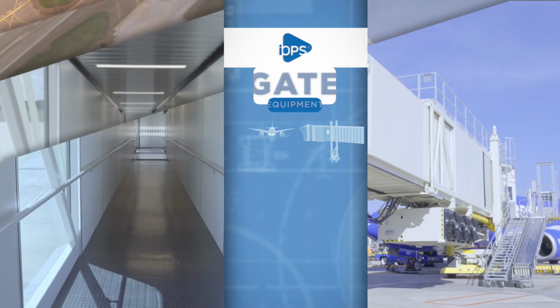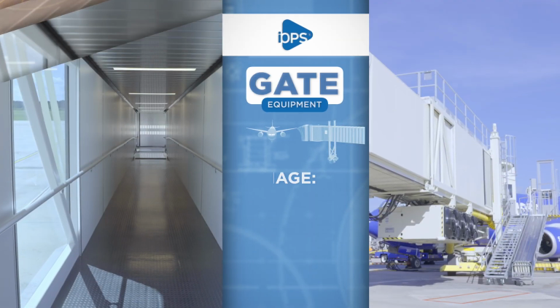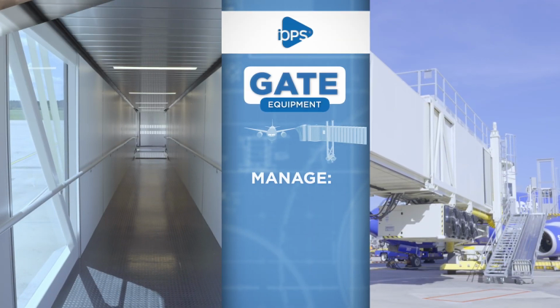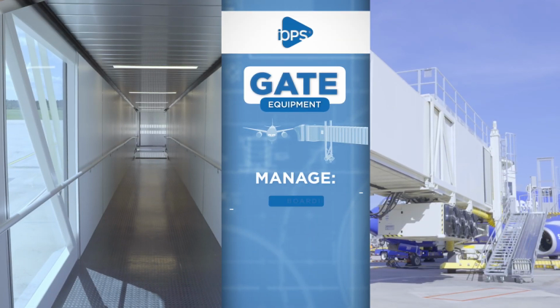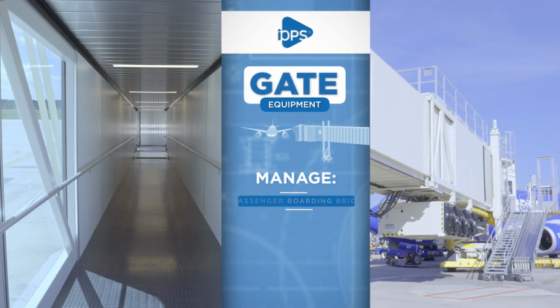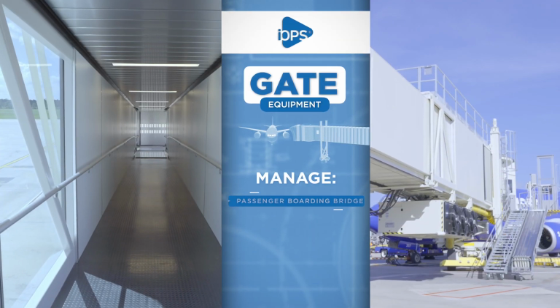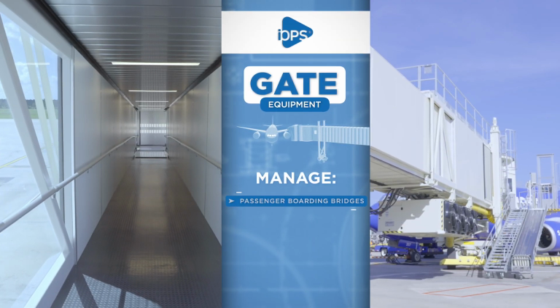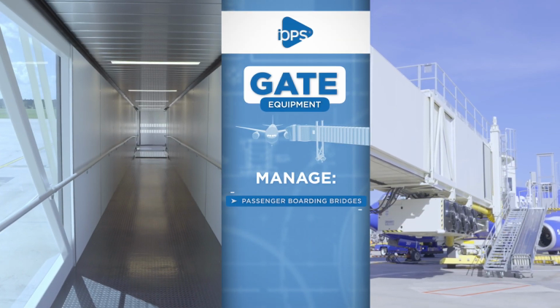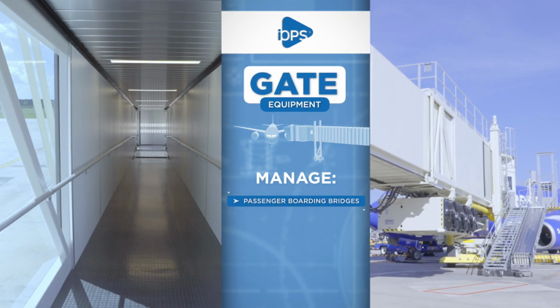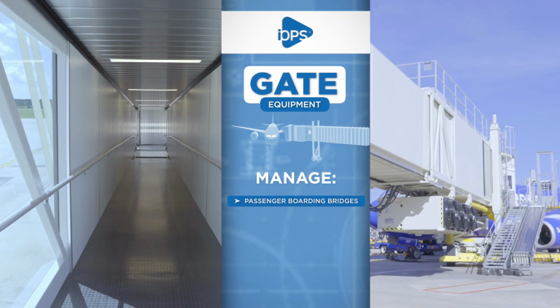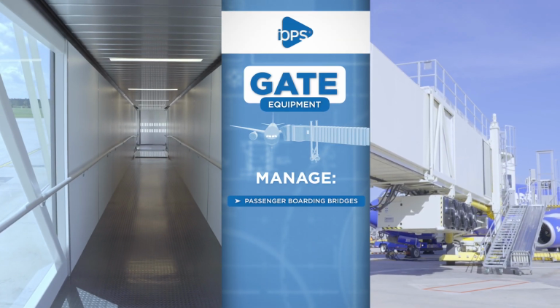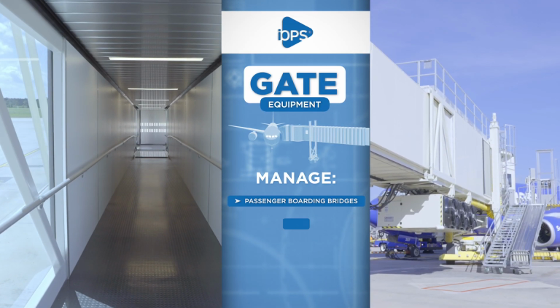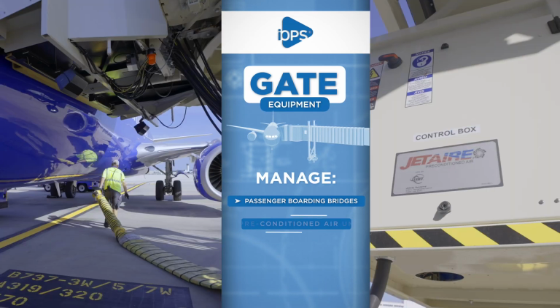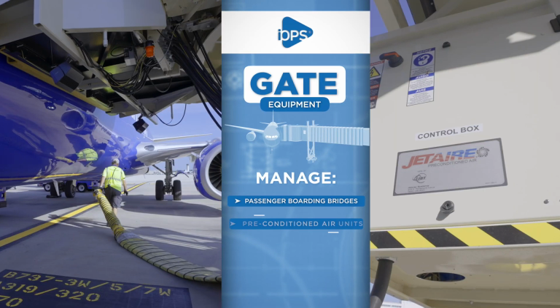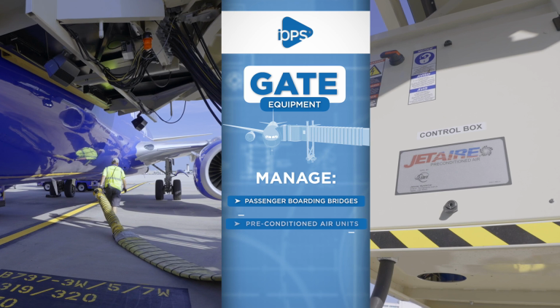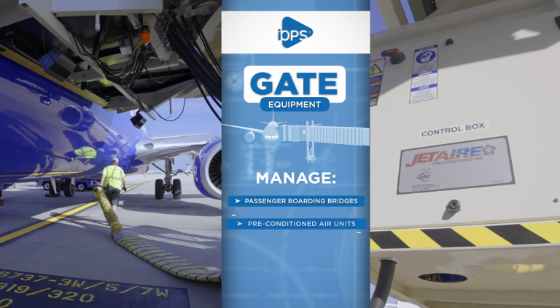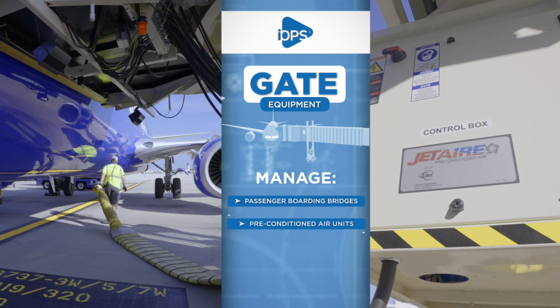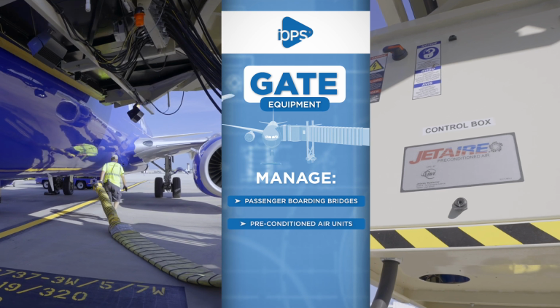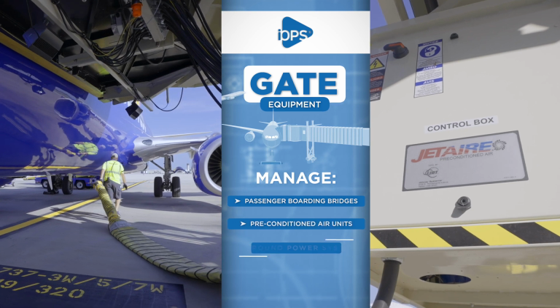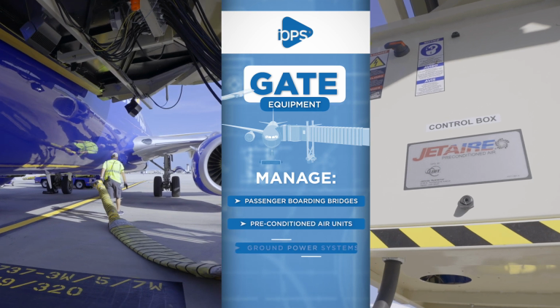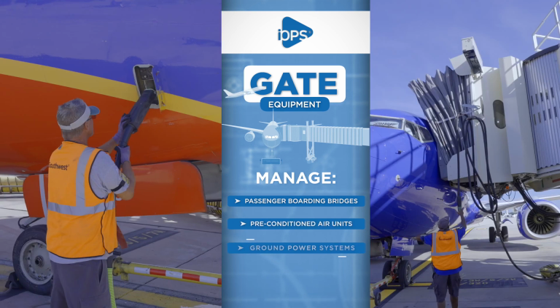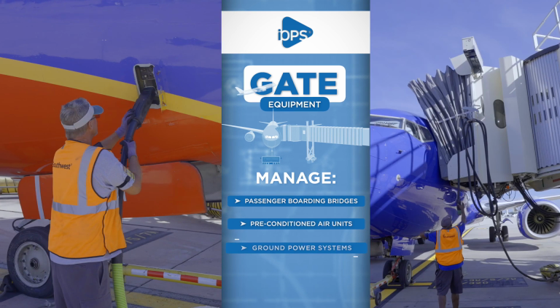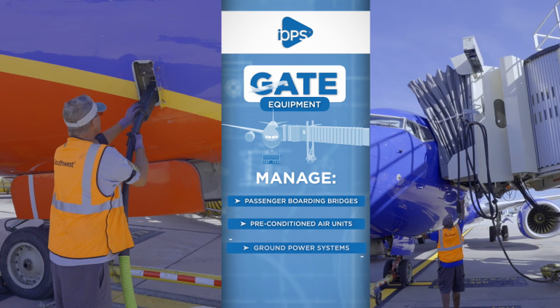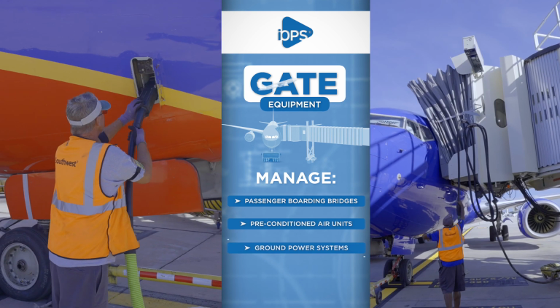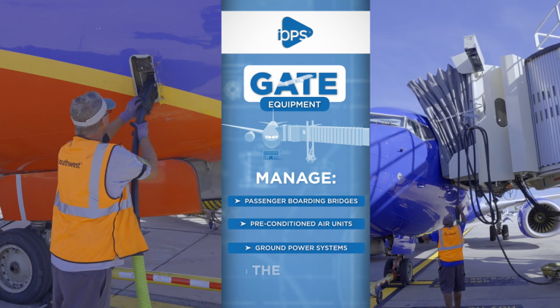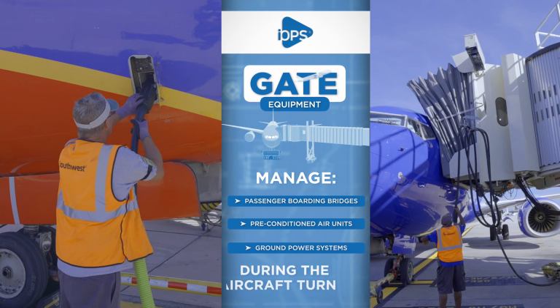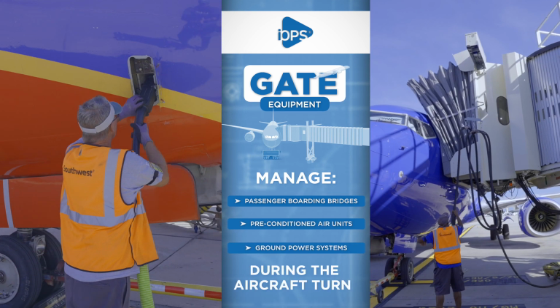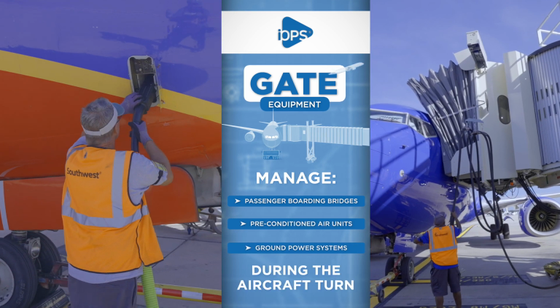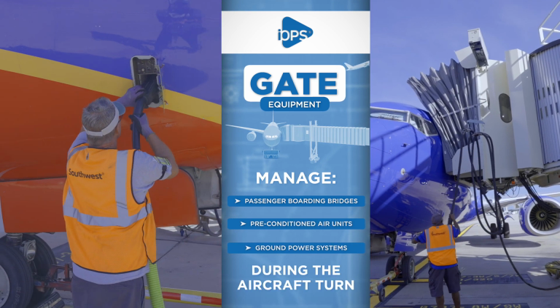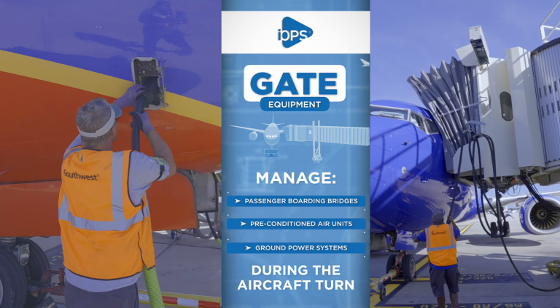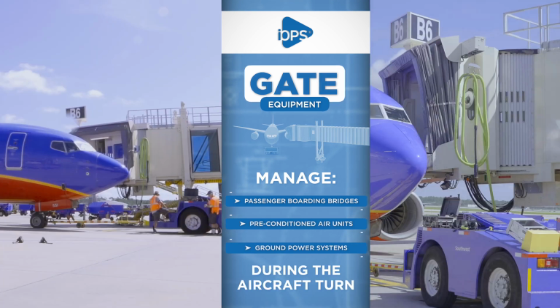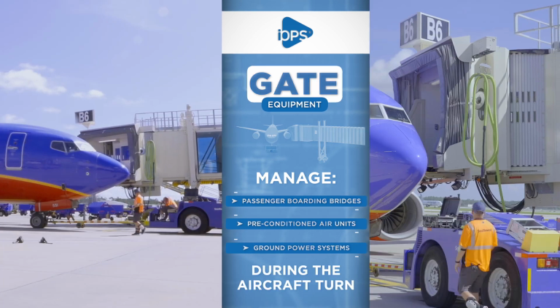Manage passenger boarding bridges, preconditioned air units, and ground power systems during the aircraft turn.